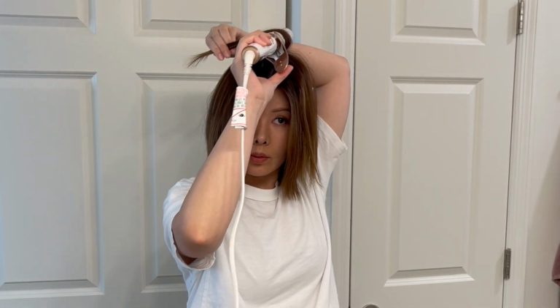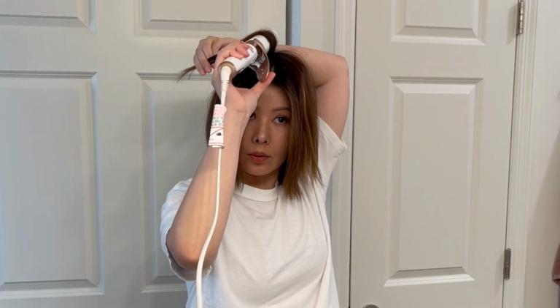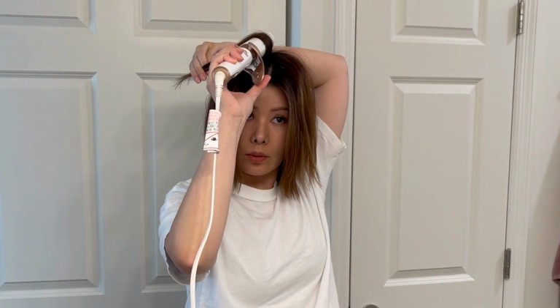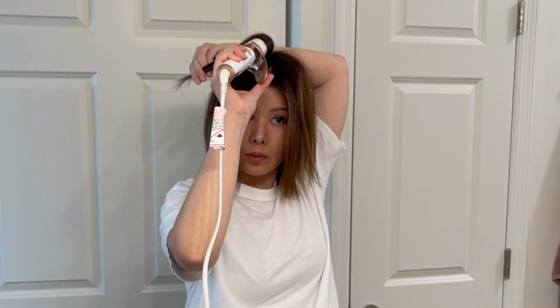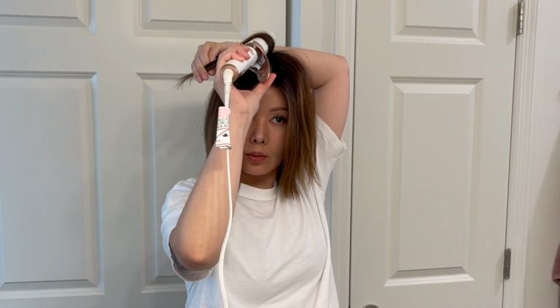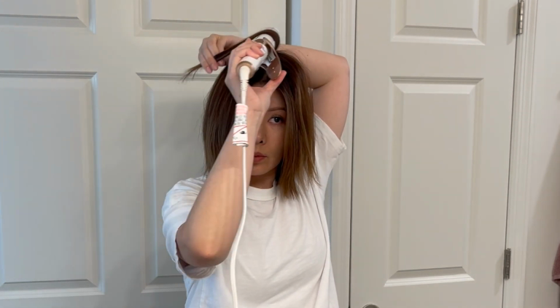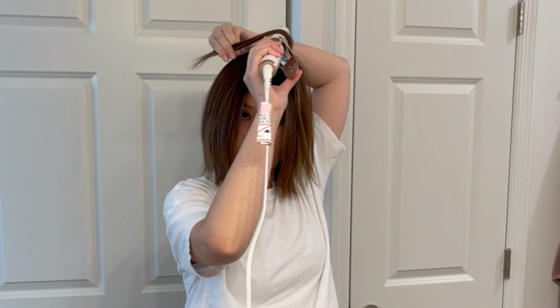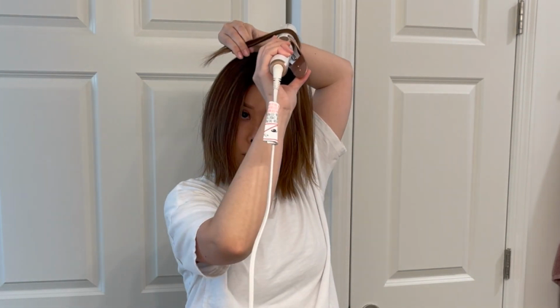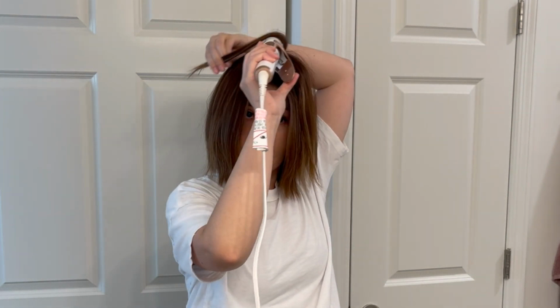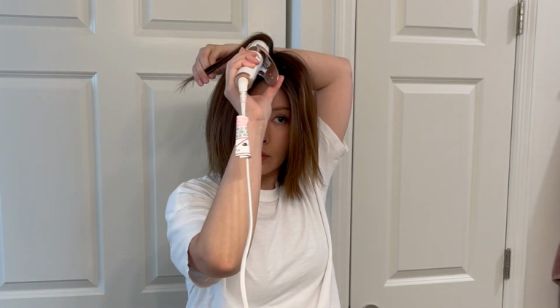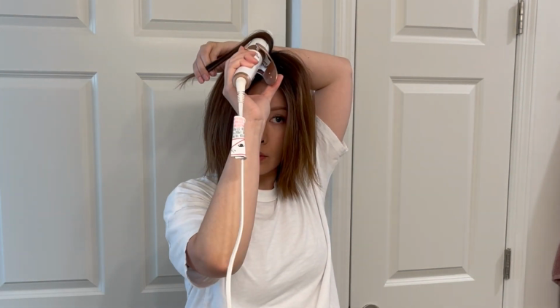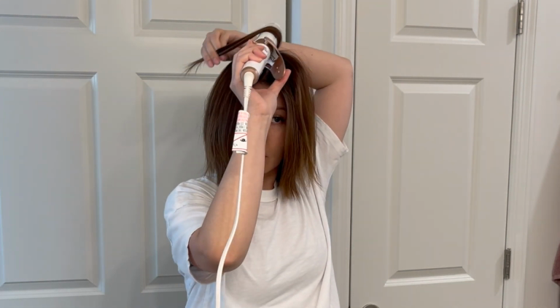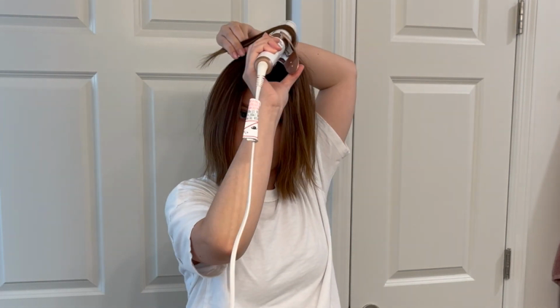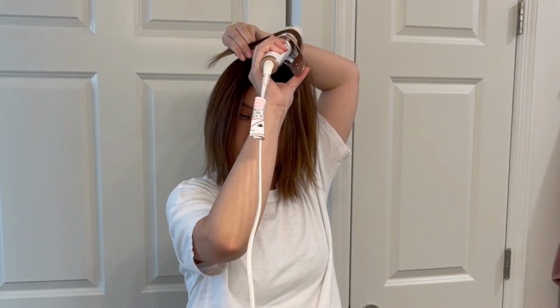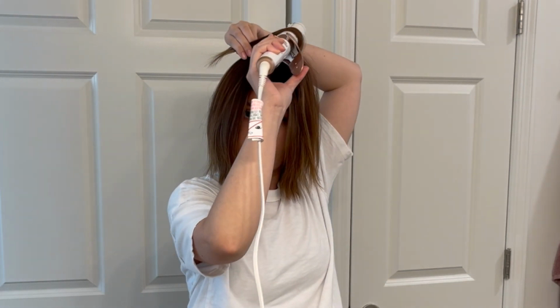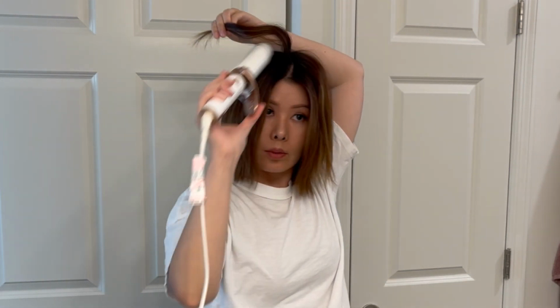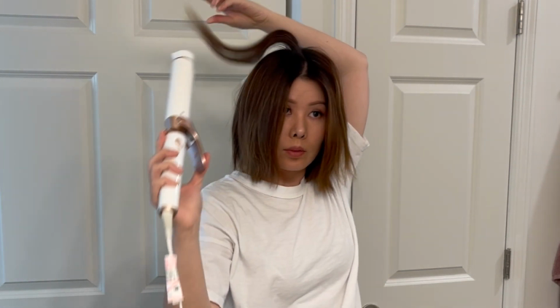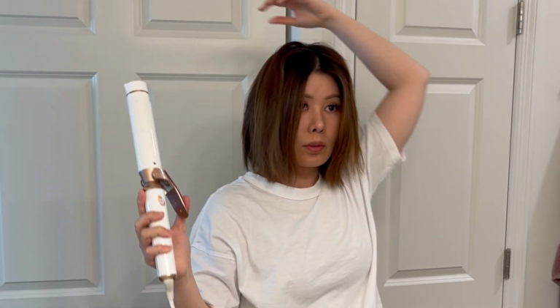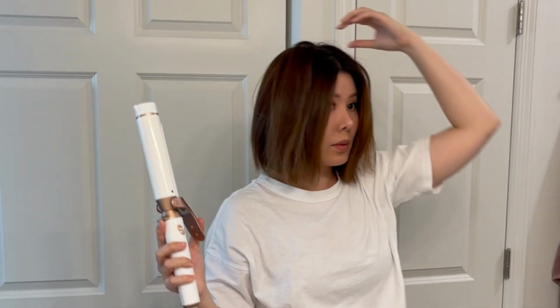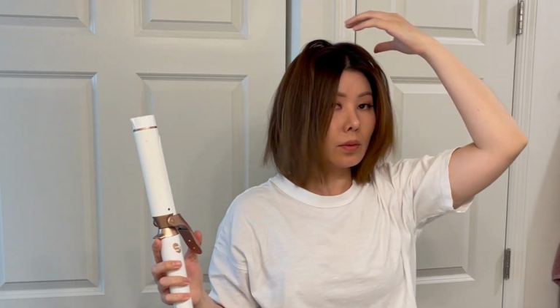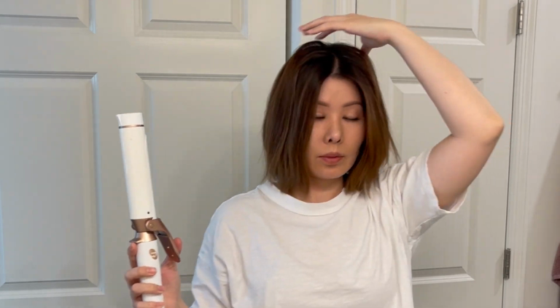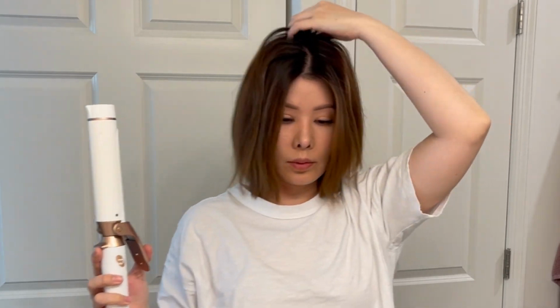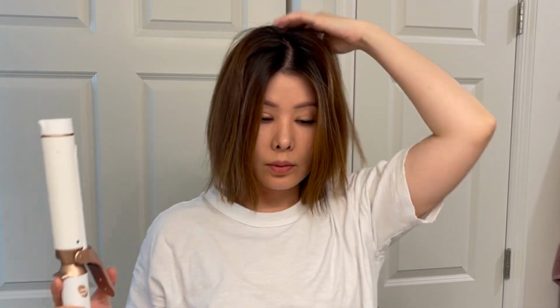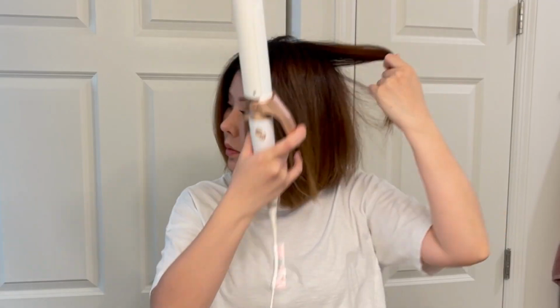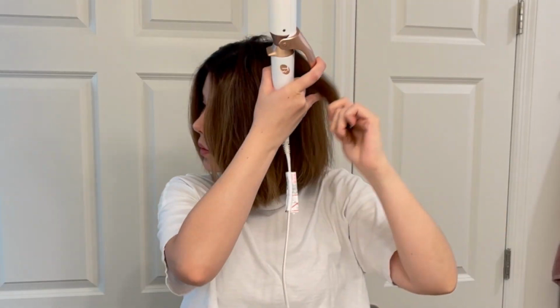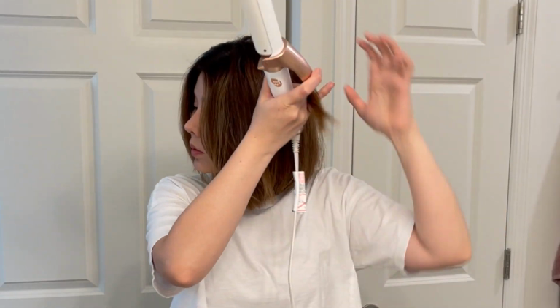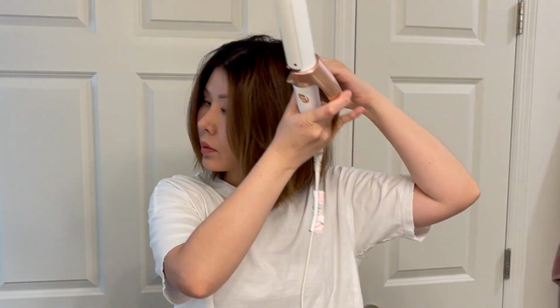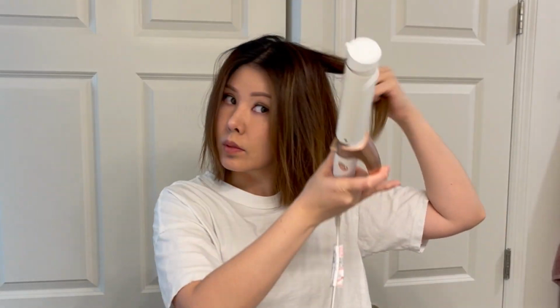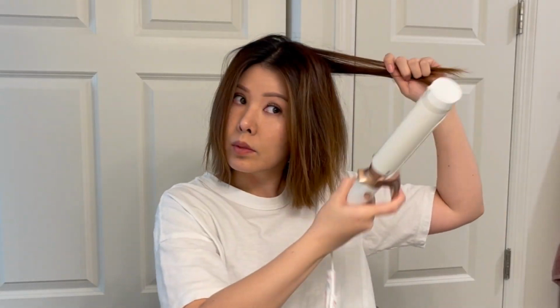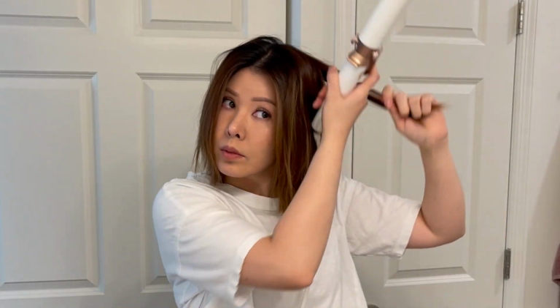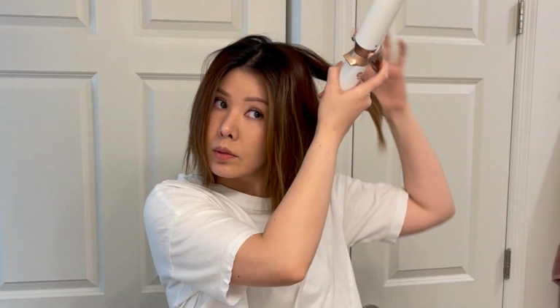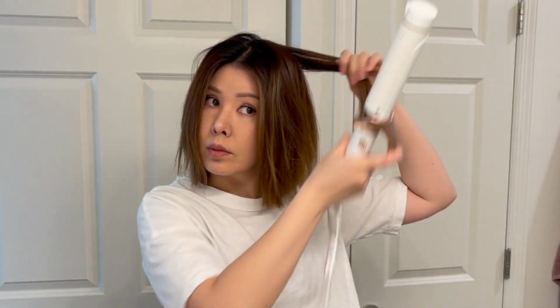Is it just me or is everyone cutting their hair short? Let me know below if you're a short hair girly or just not a fan.